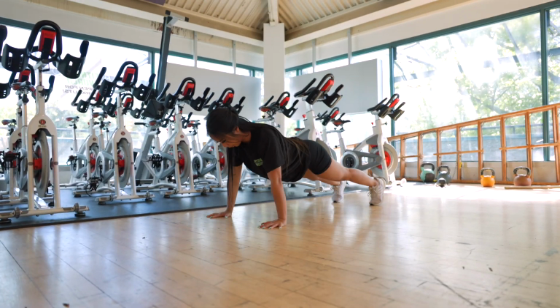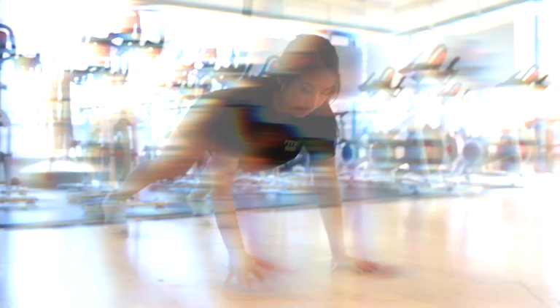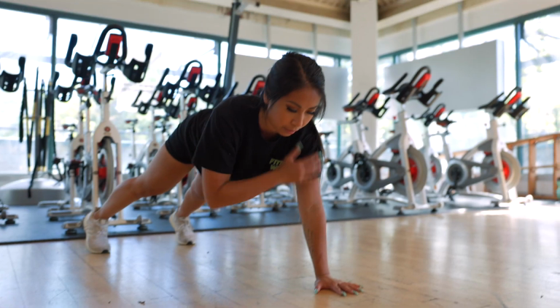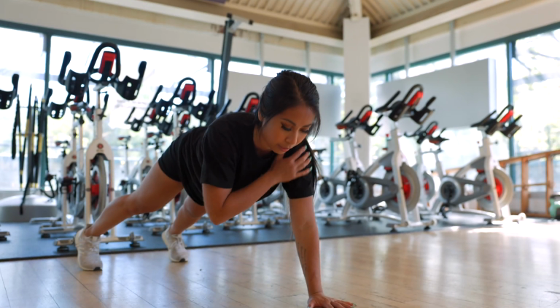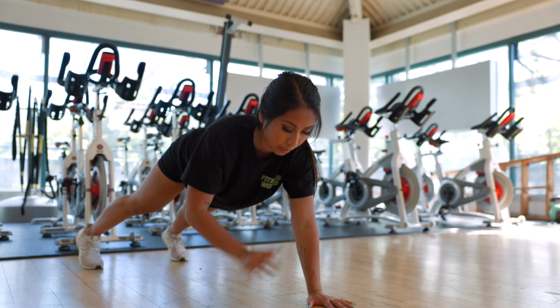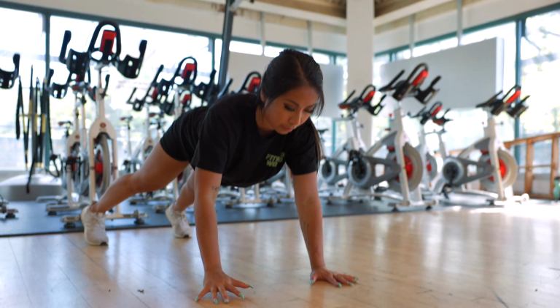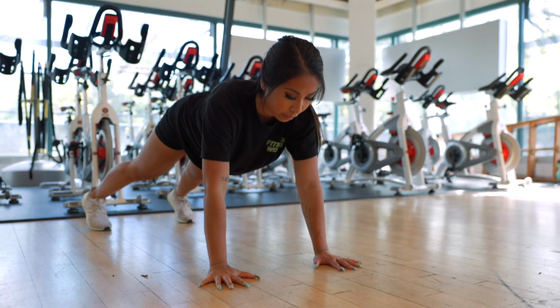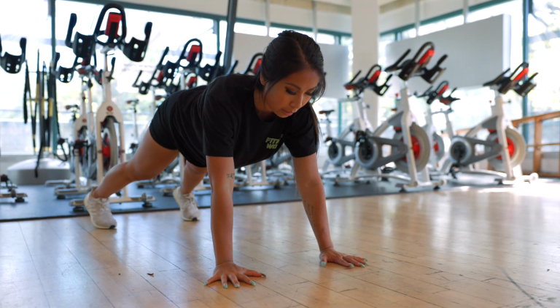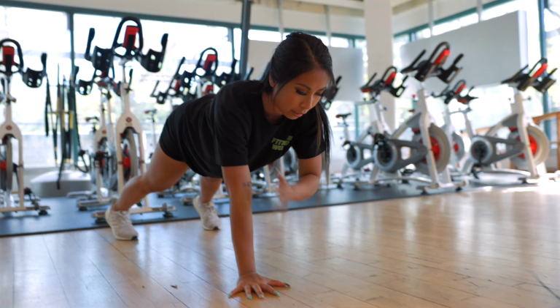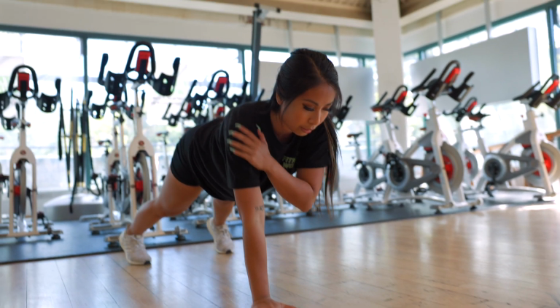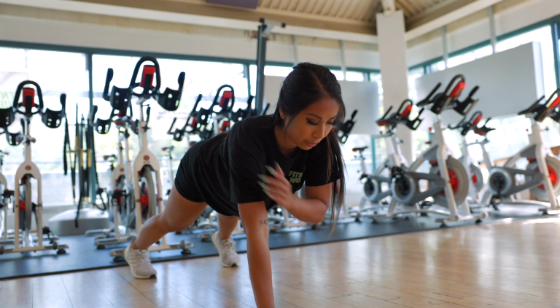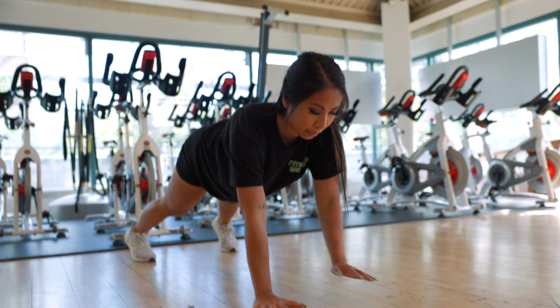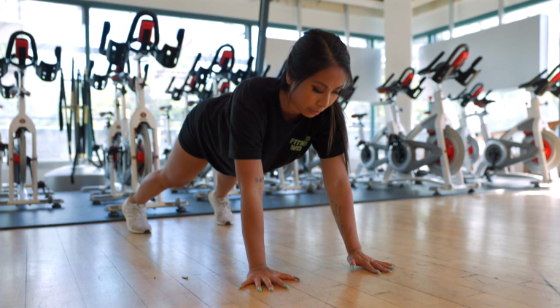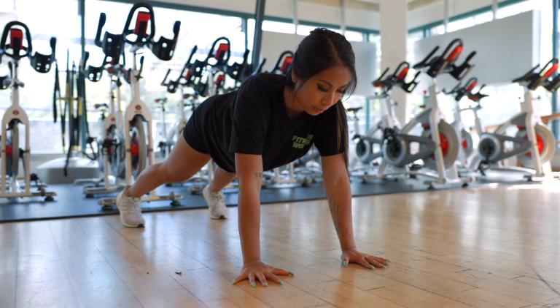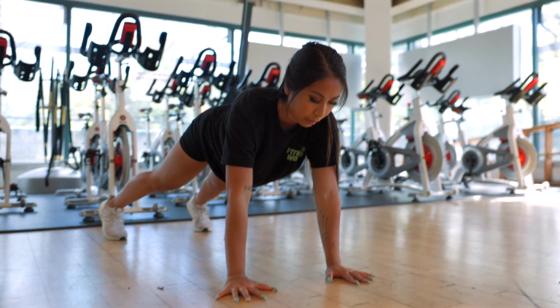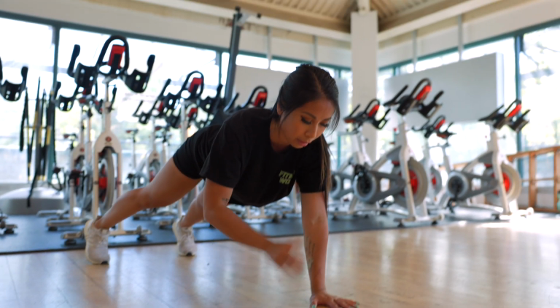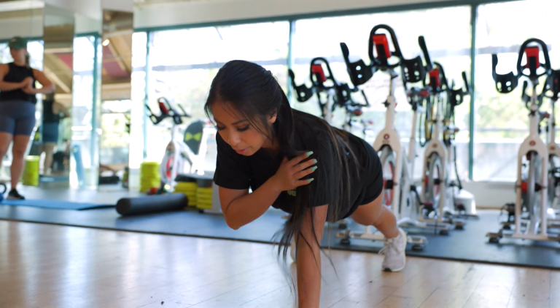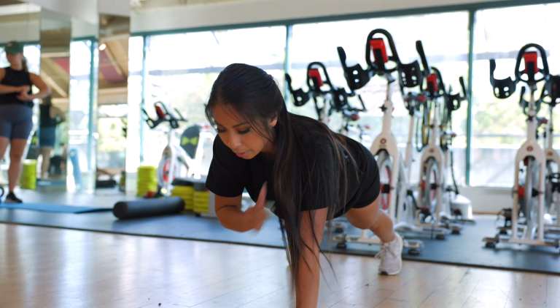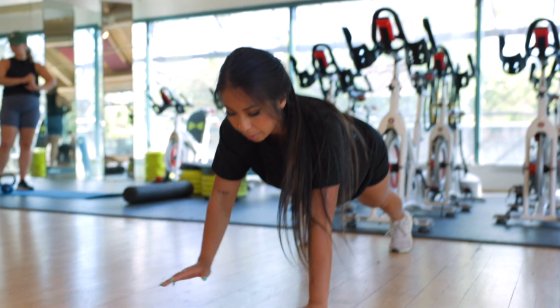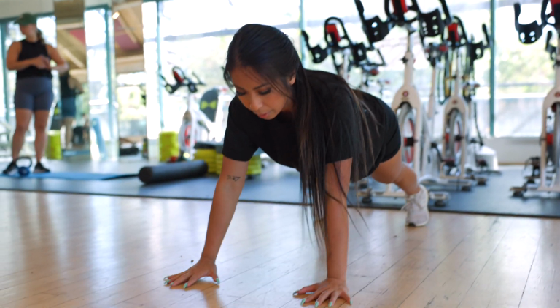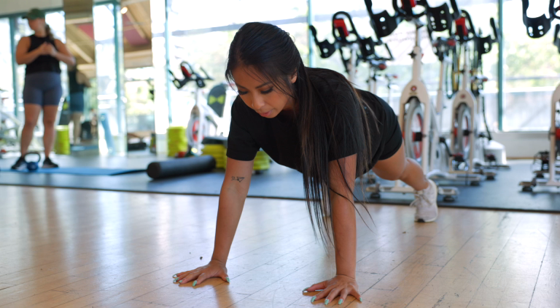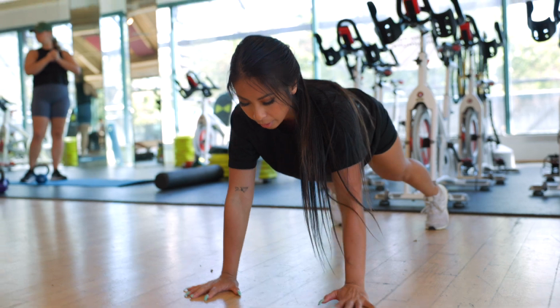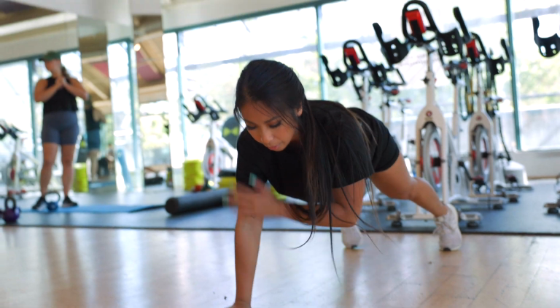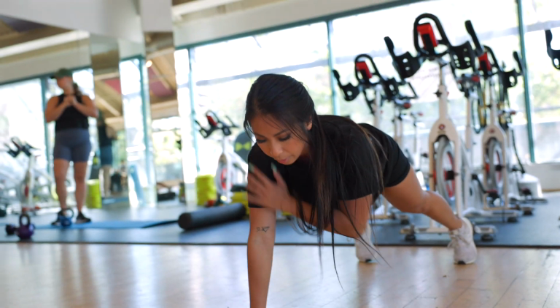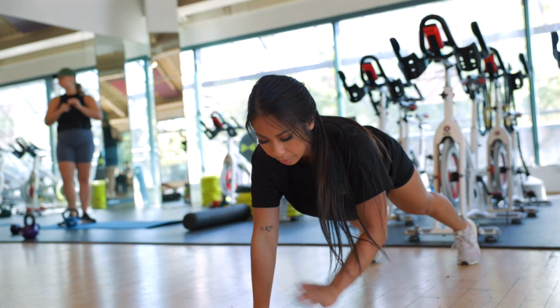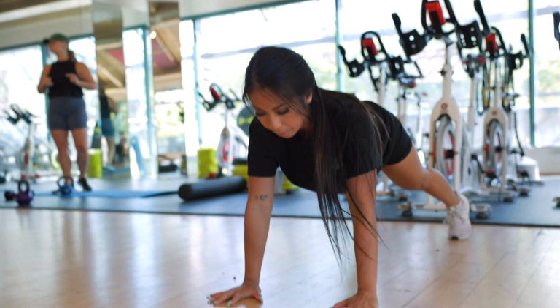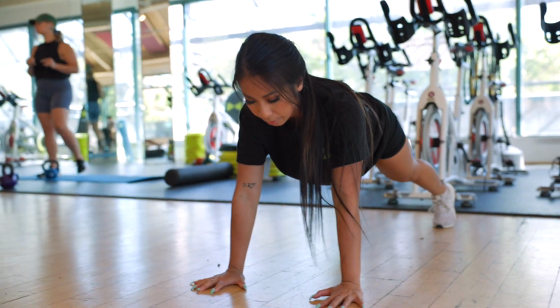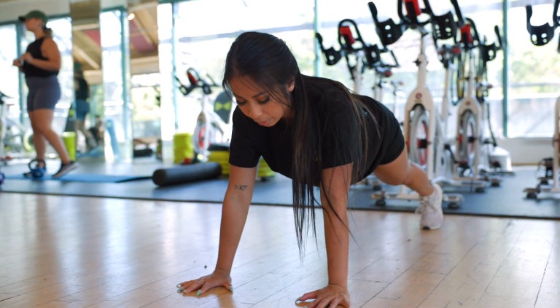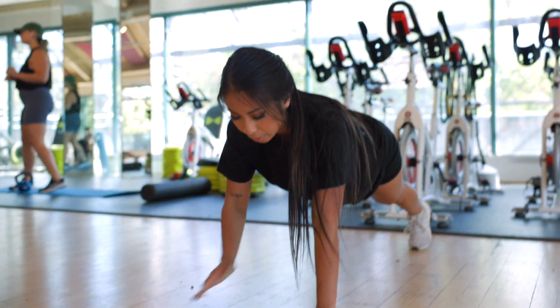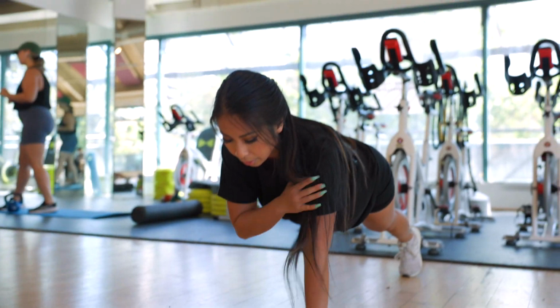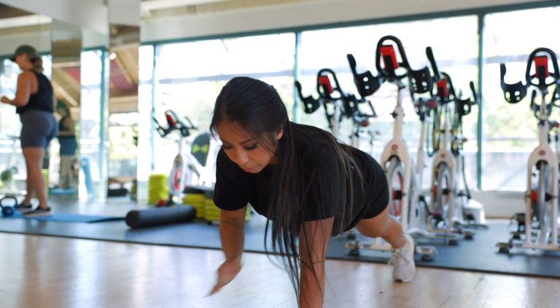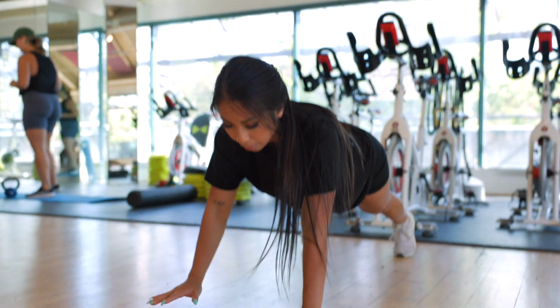The last exercise is a plank with shoulder taps. Hold for 30 seconds, alternating tapping each shoulder while maintaining a strong plank position.